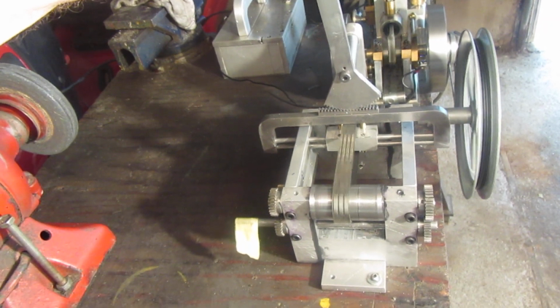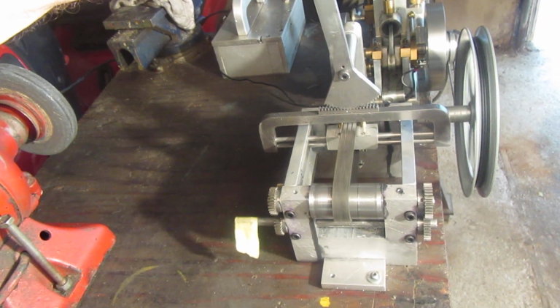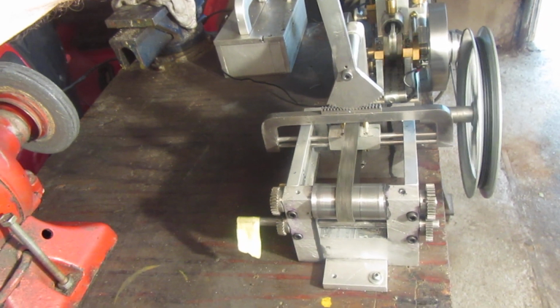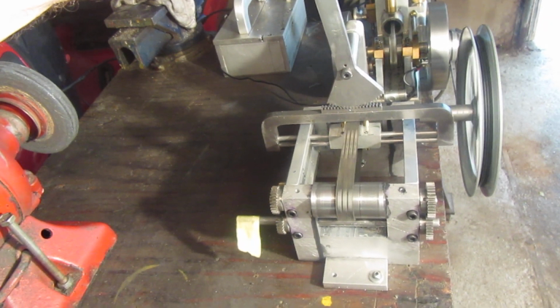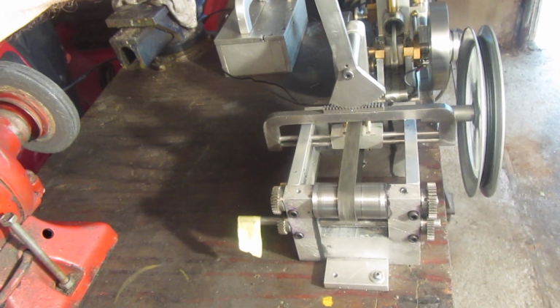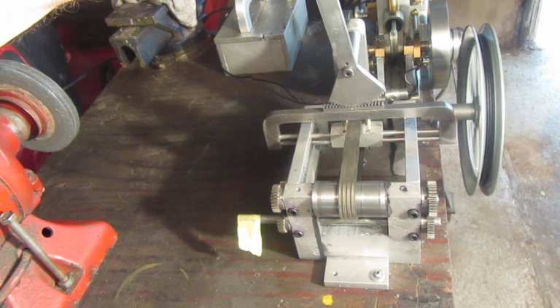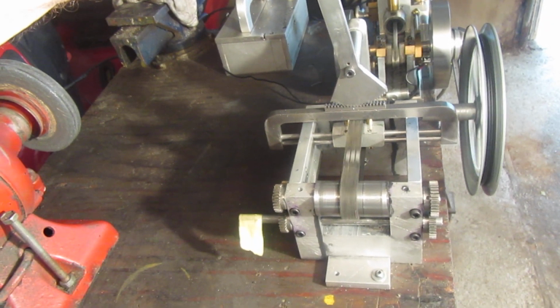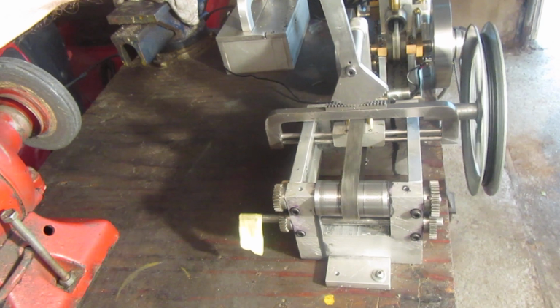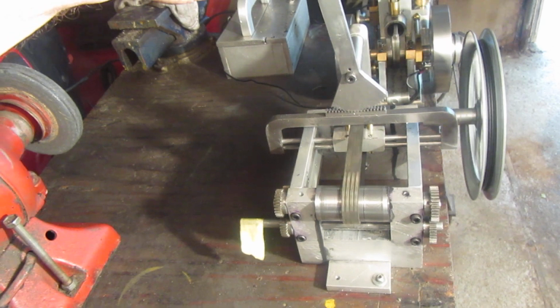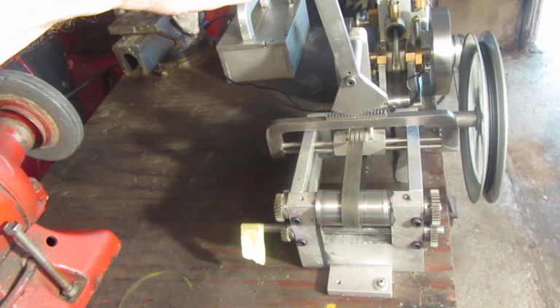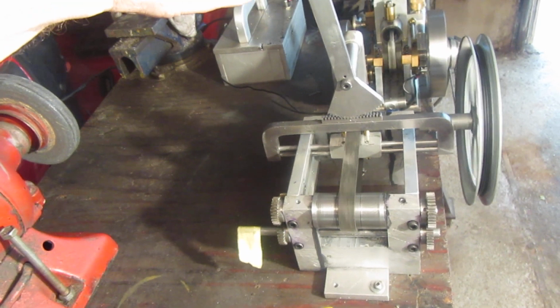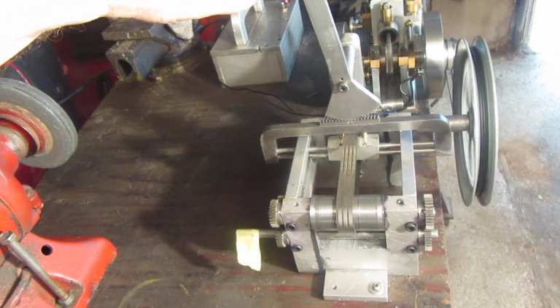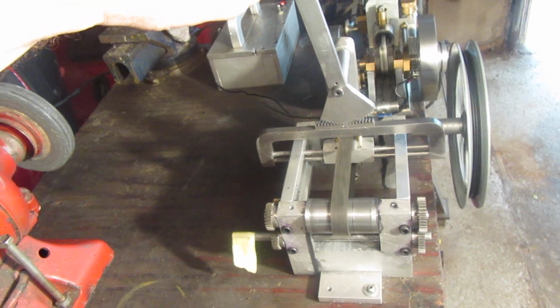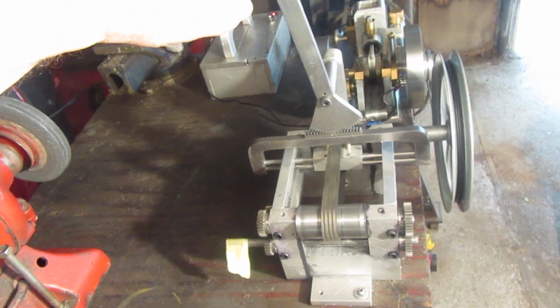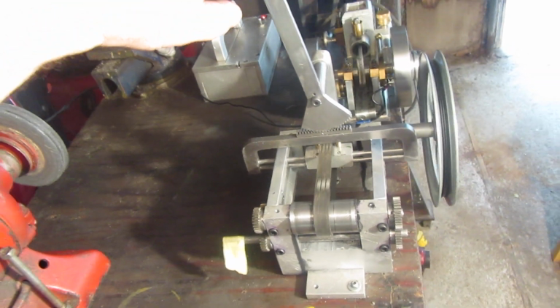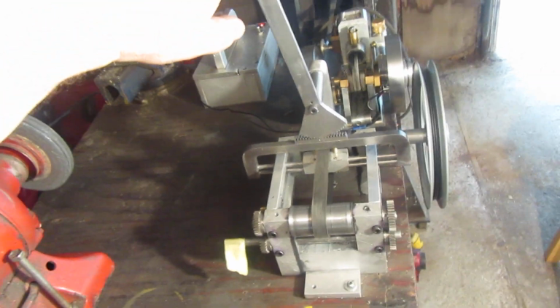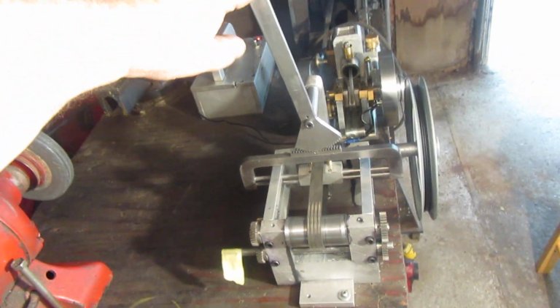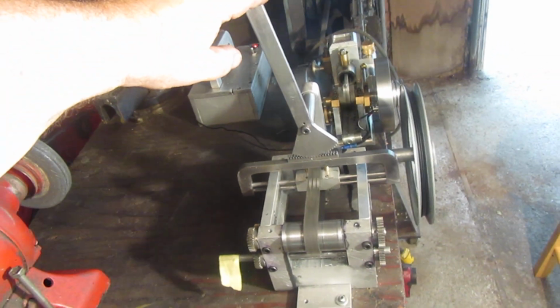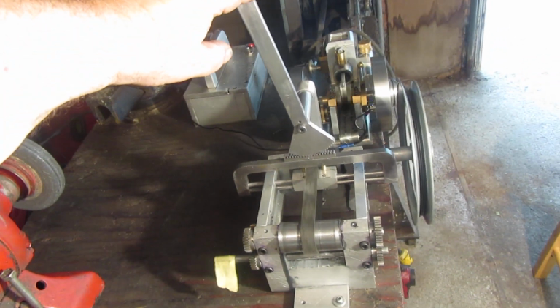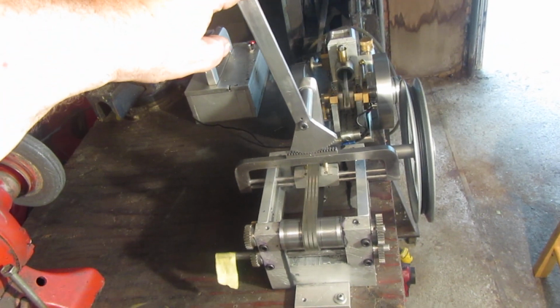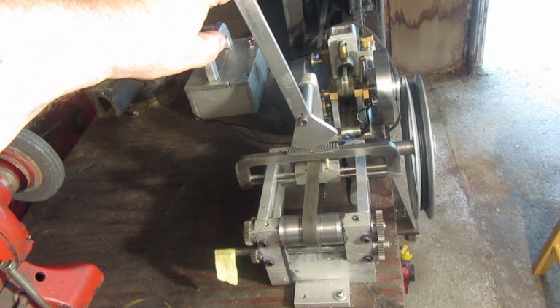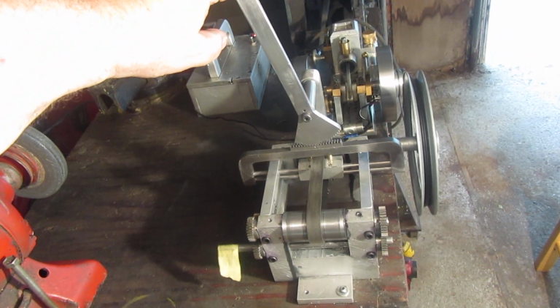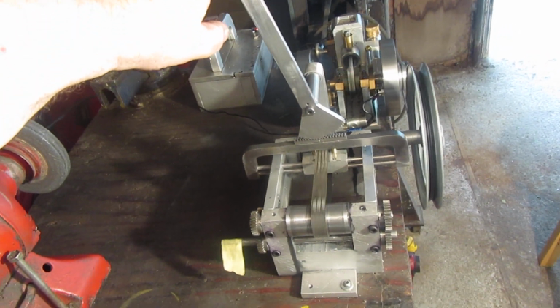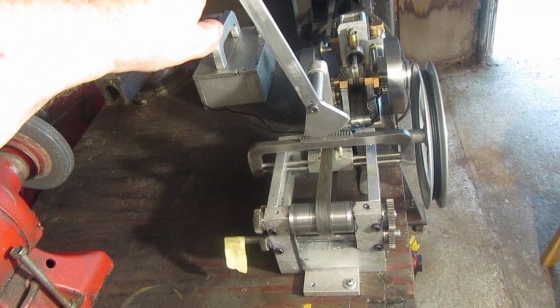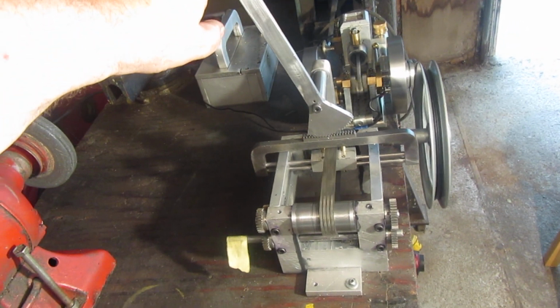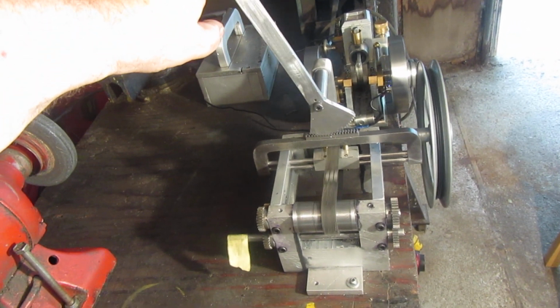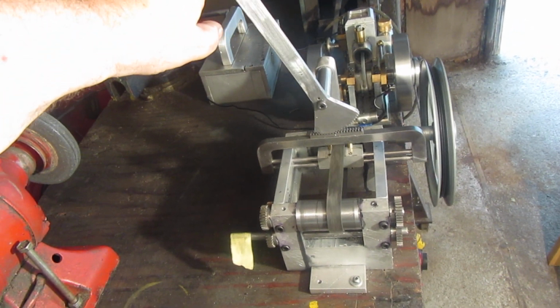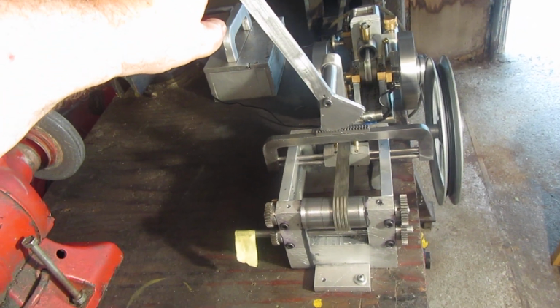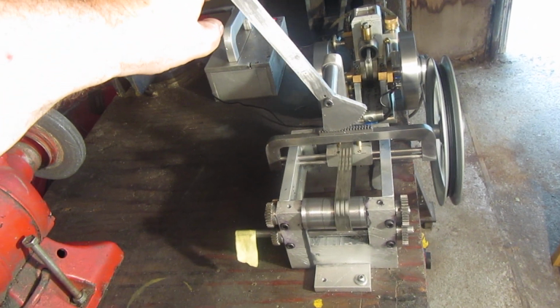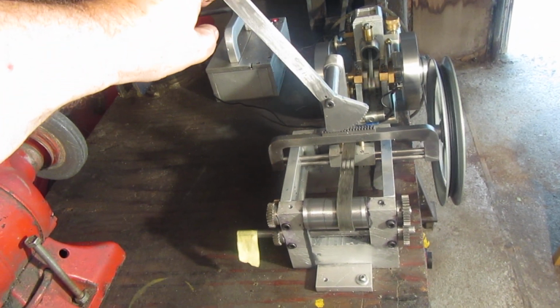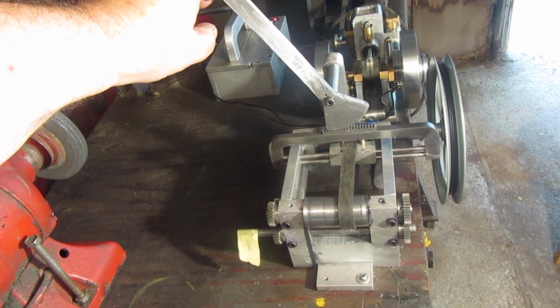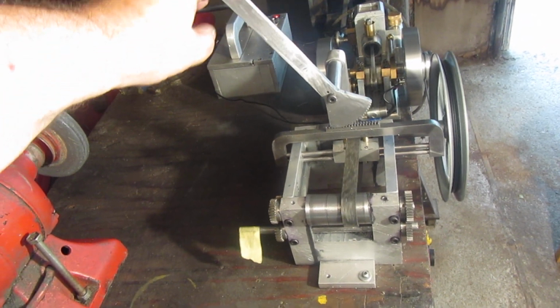Here we are running in neutral right now, and here we are flipping over to drive in the opposite direction.